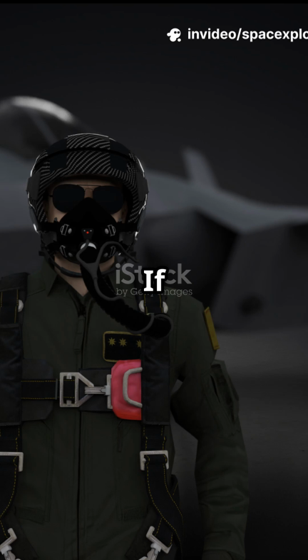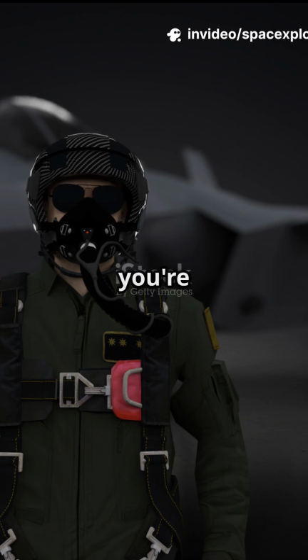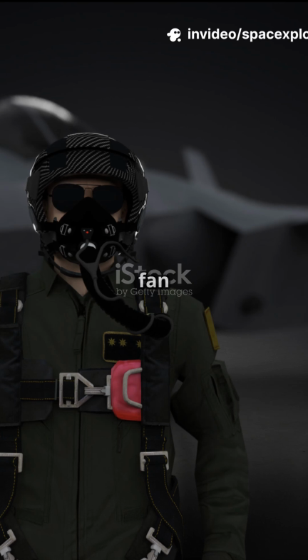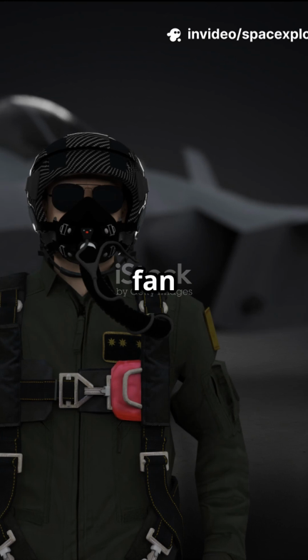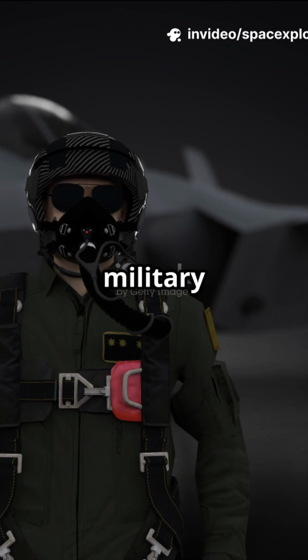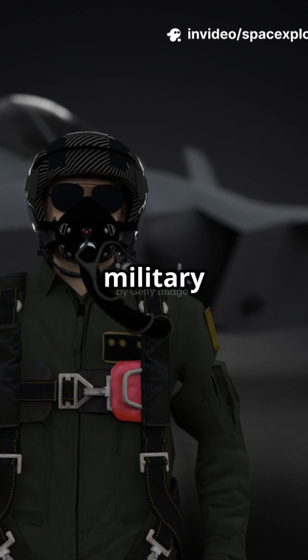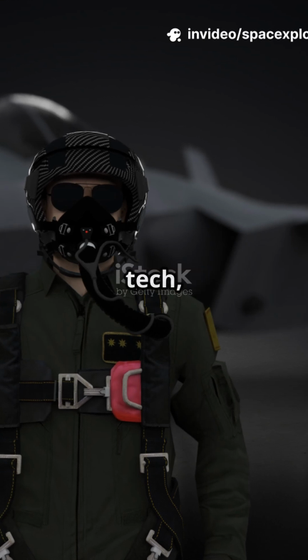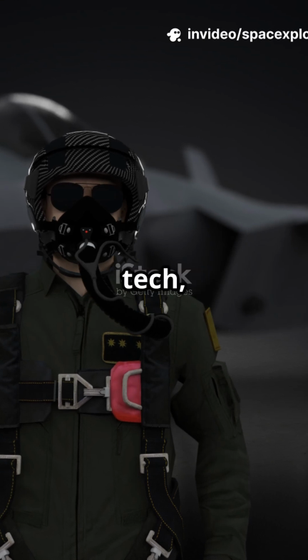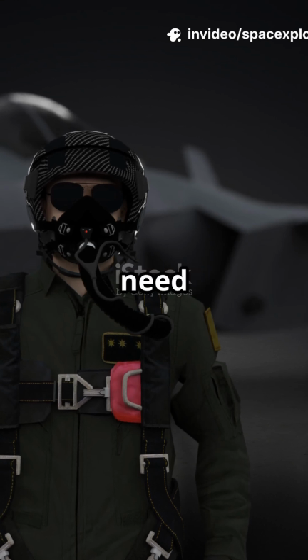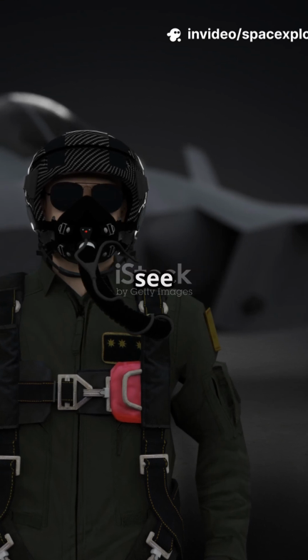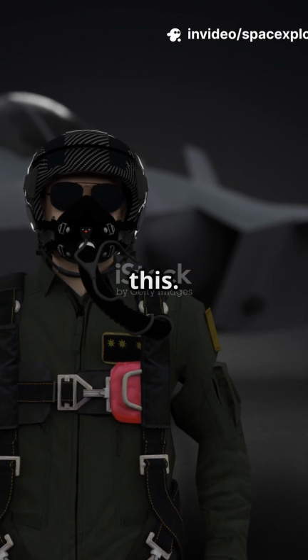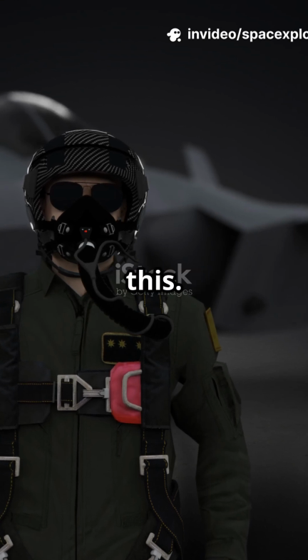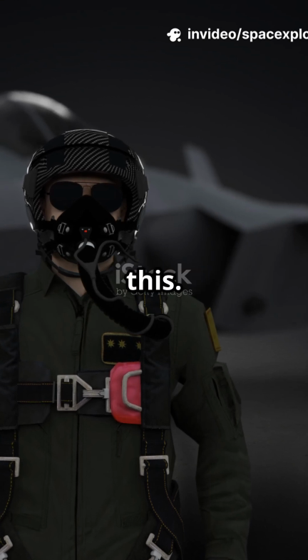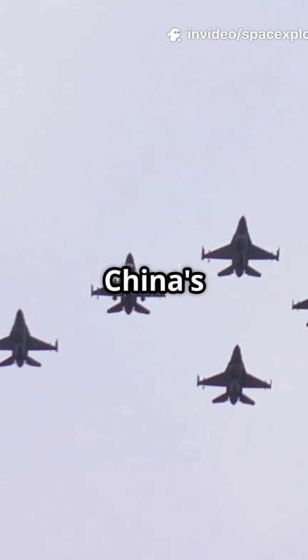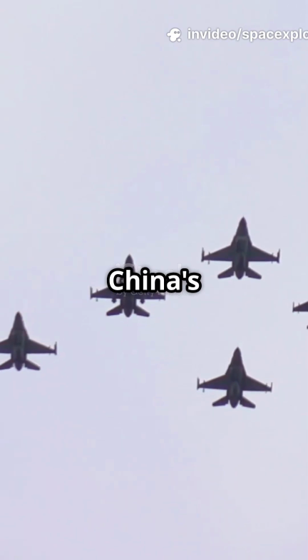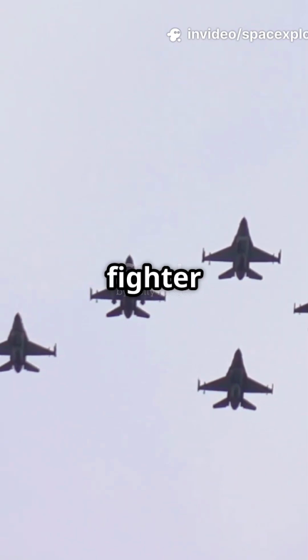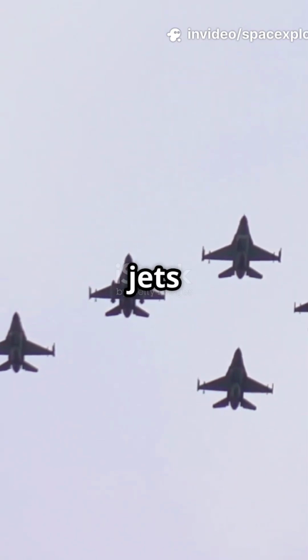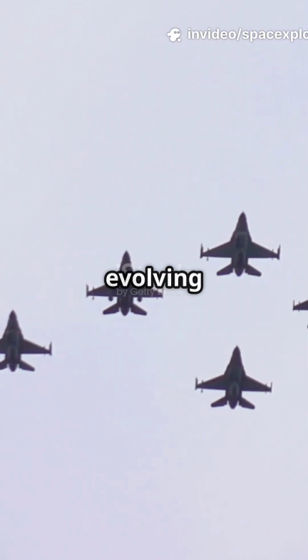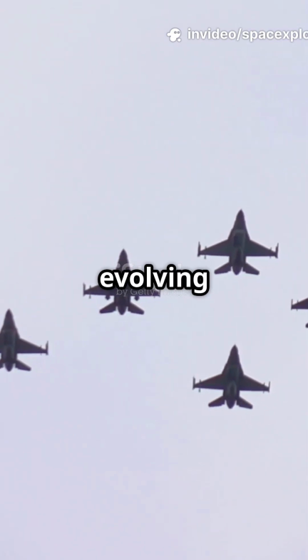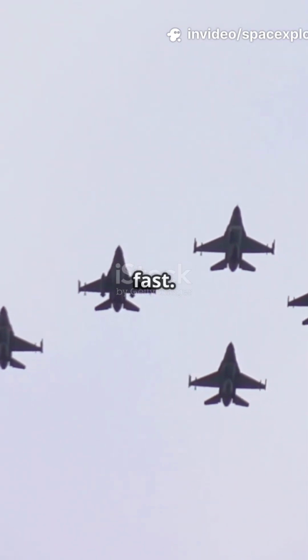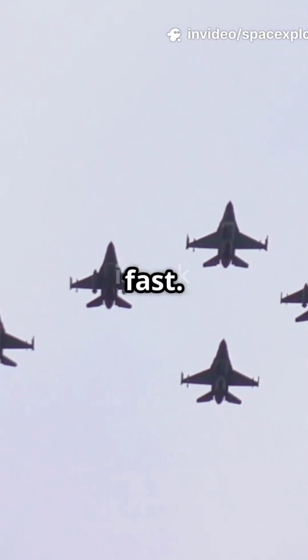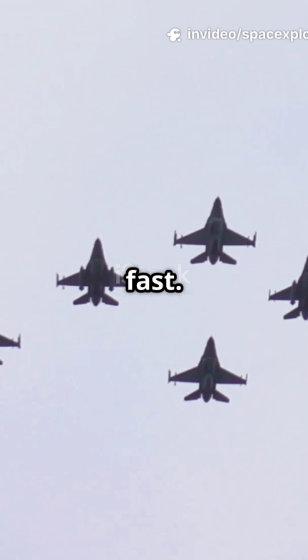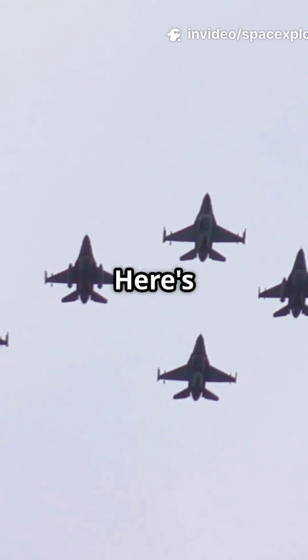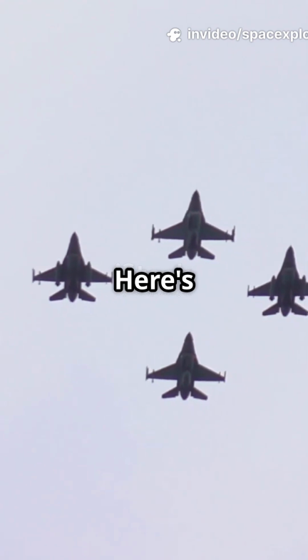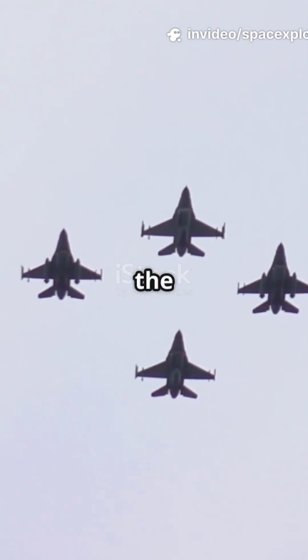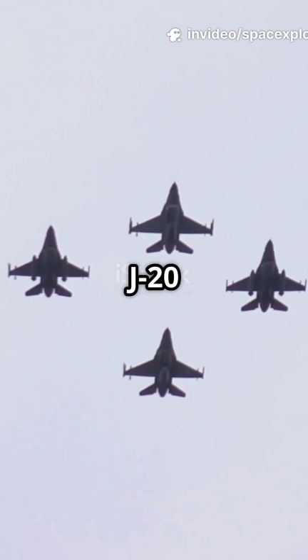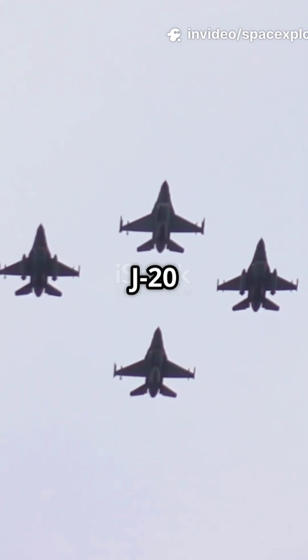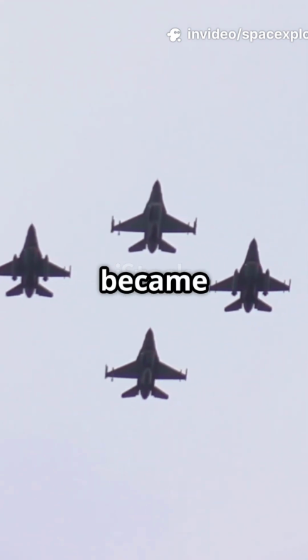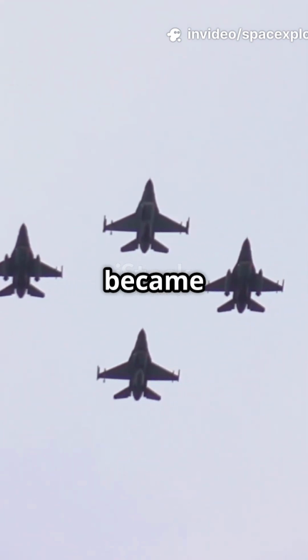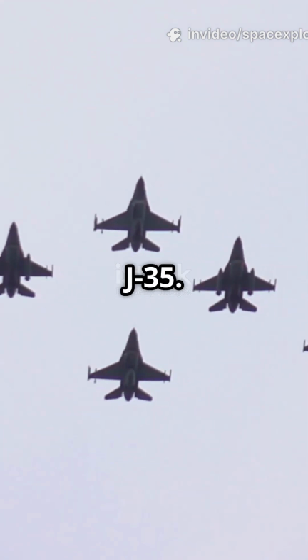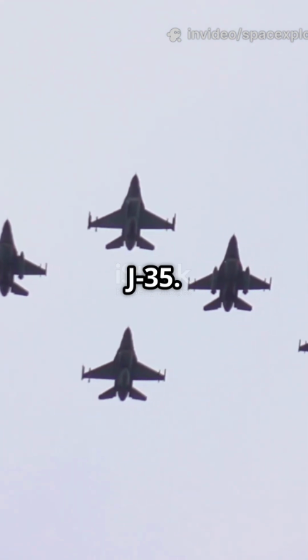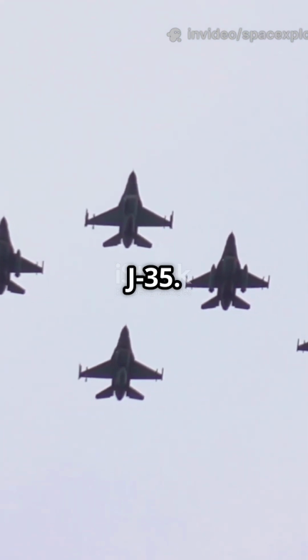If you're a fan of military tech, you need to see this. China's fighter jets are evolving fast. Here's how the J-20 became the J-35.